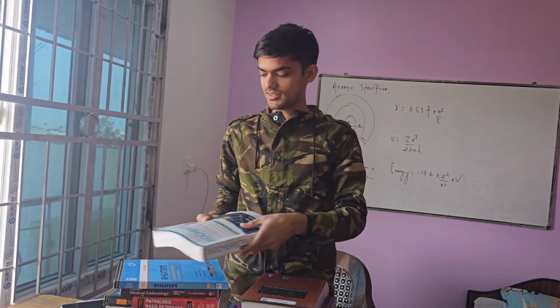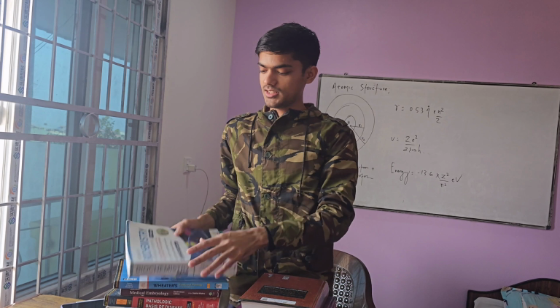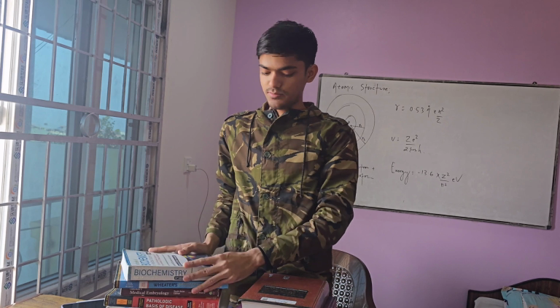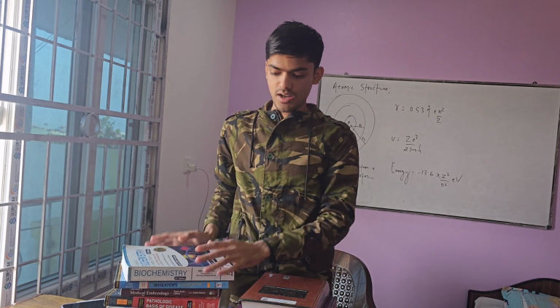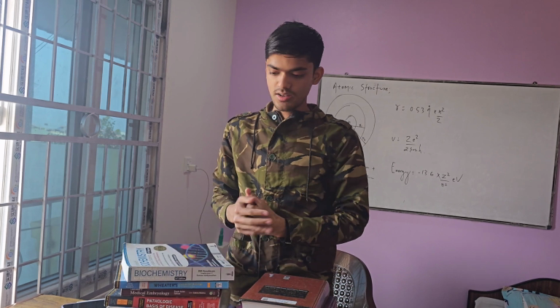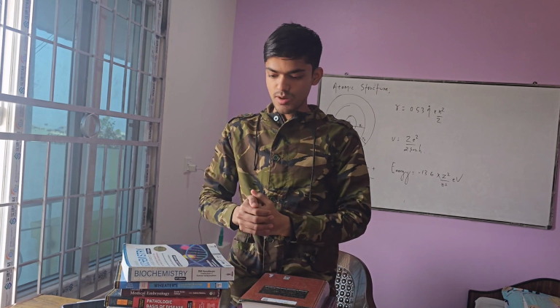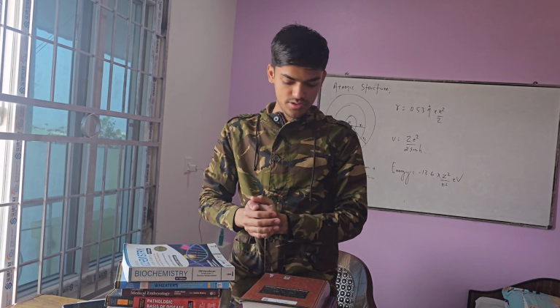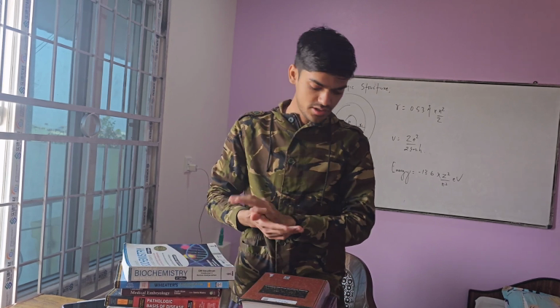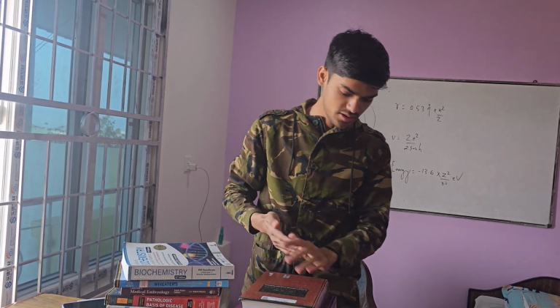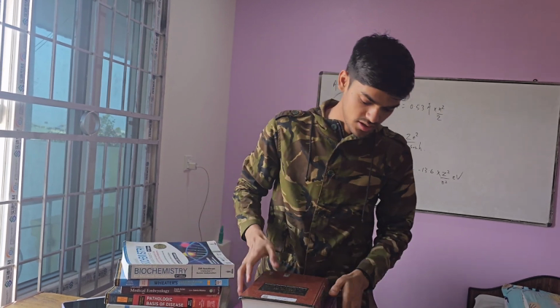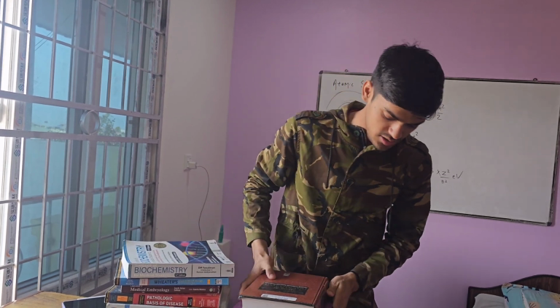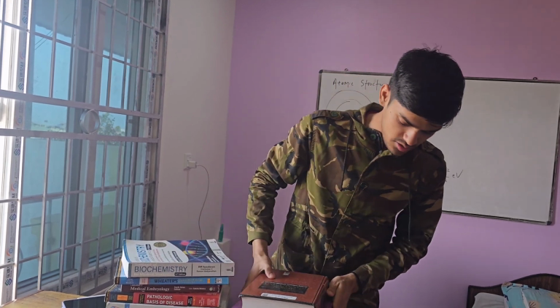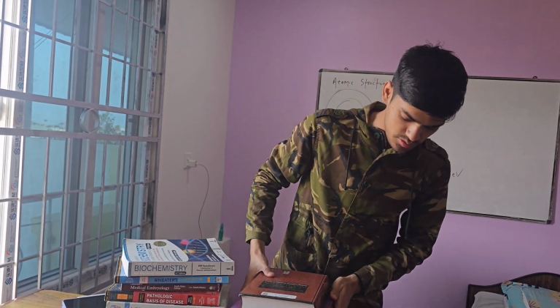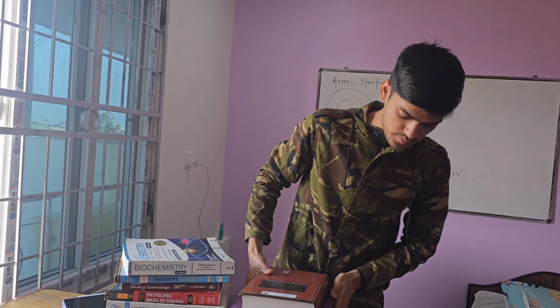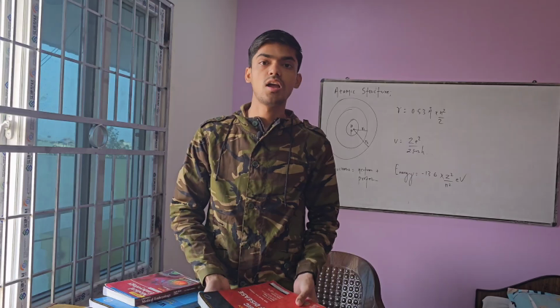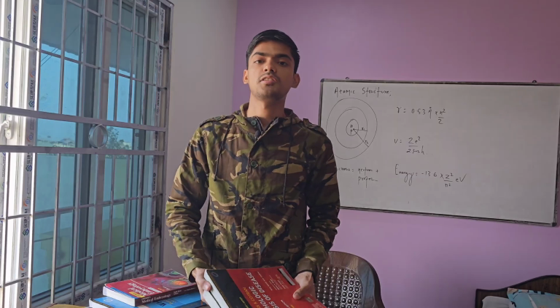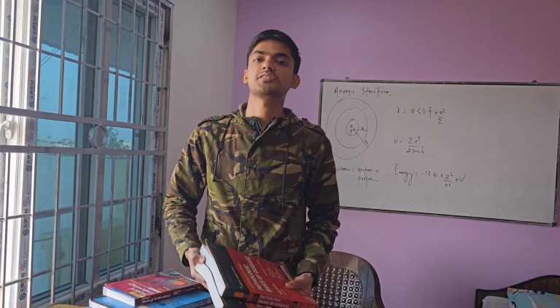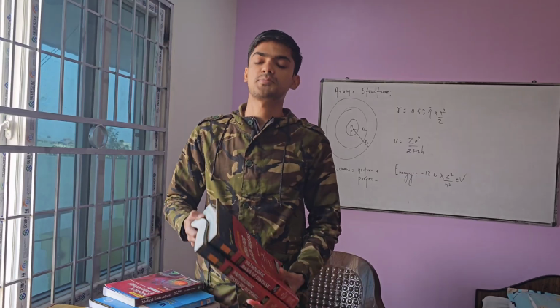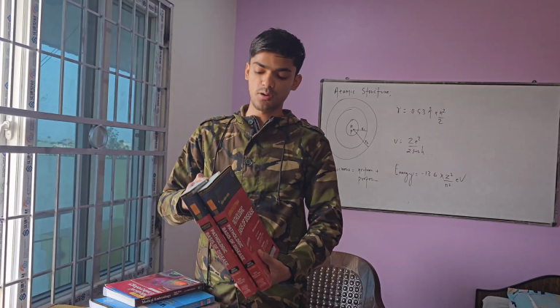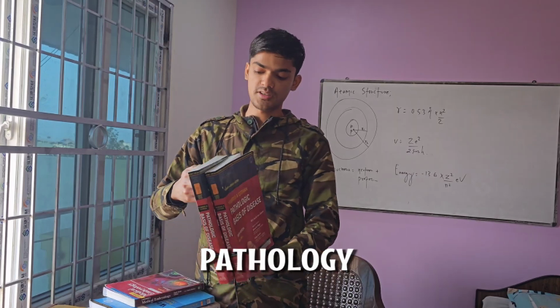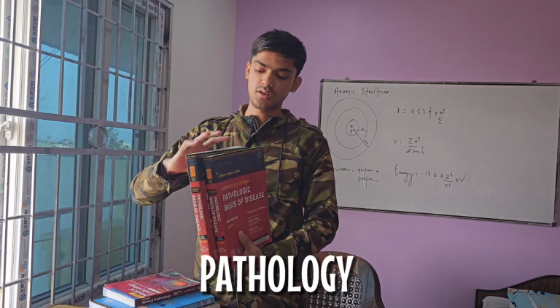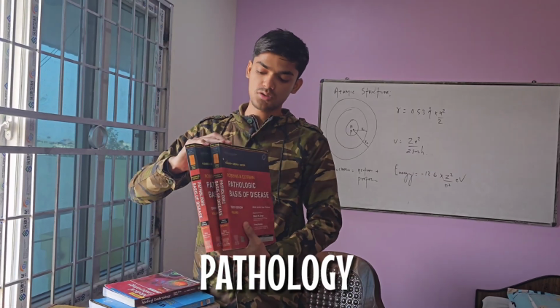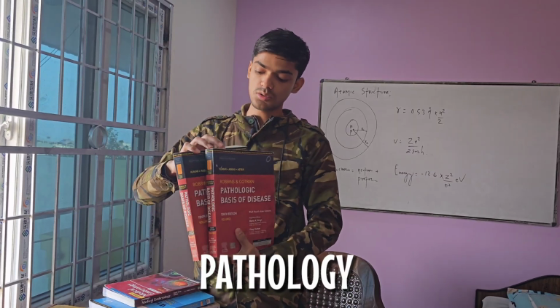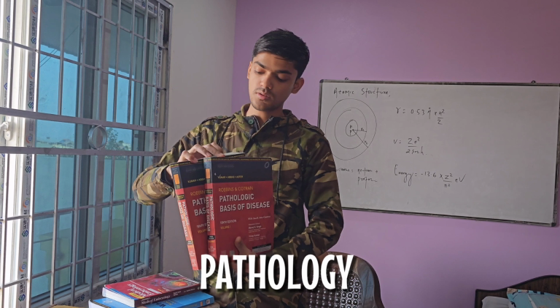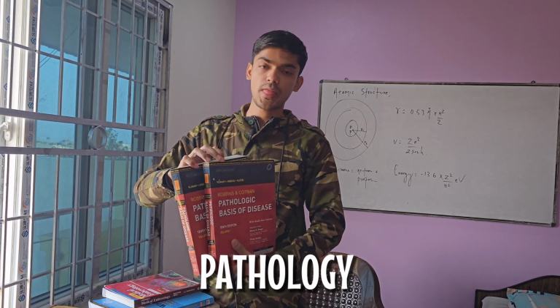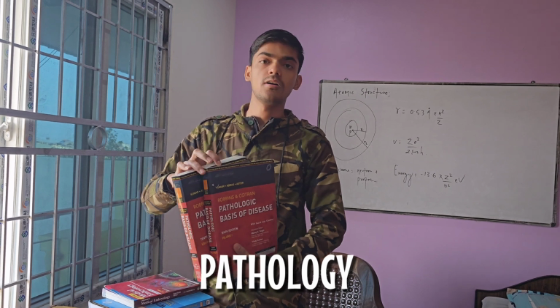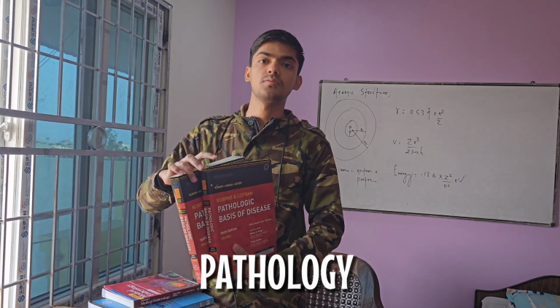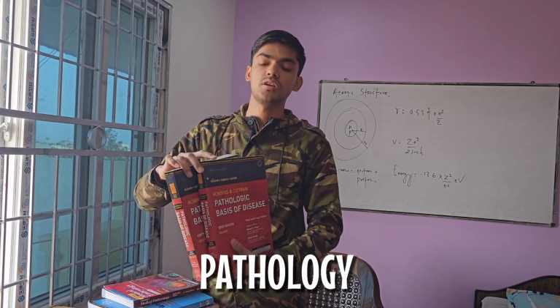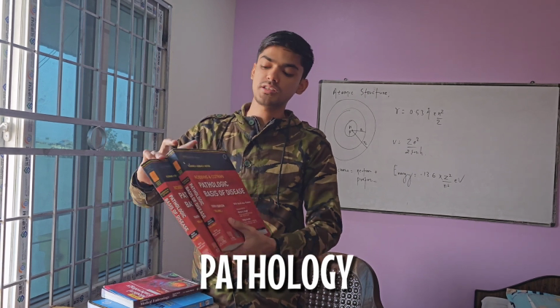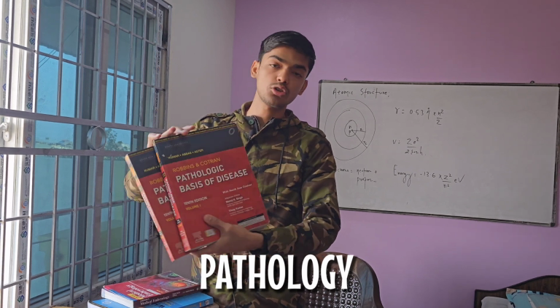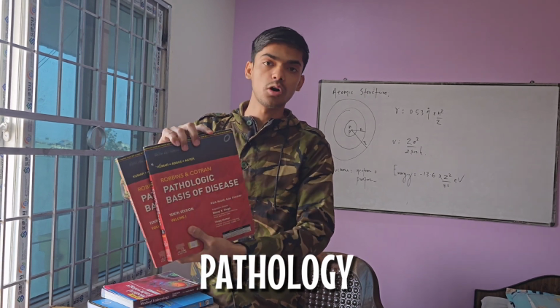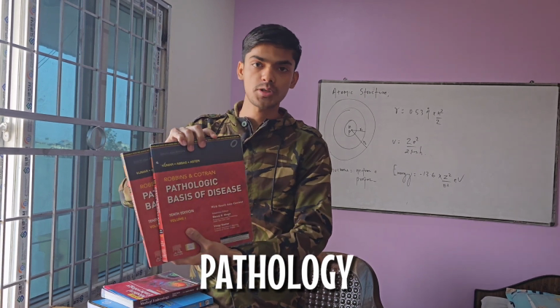Moving to biochemistry, I highly recommend Vasudevan's Biochemistry. As a review book, you can also use Lippincott's Illustrated Reviews.